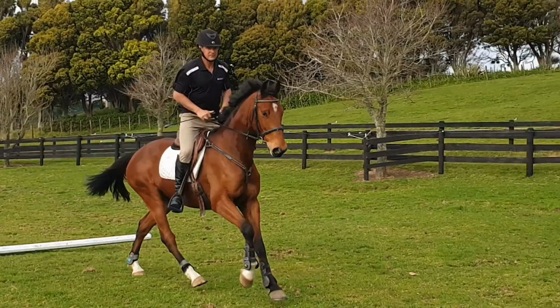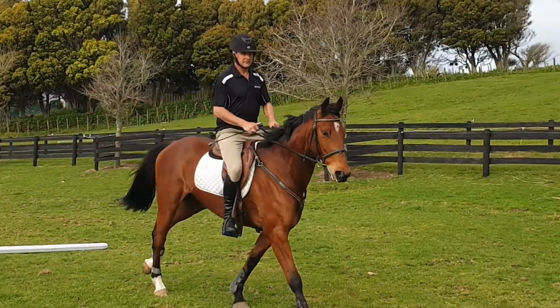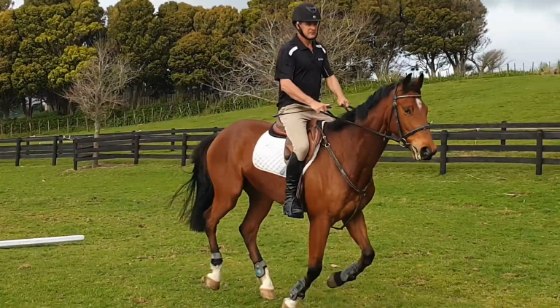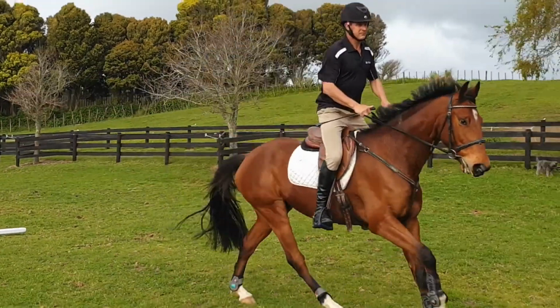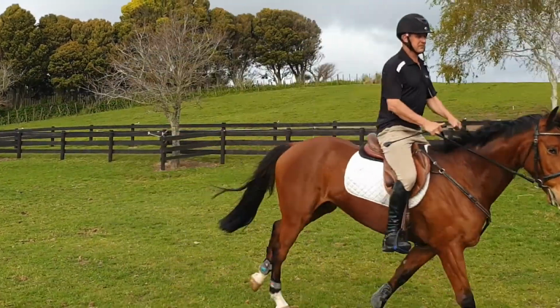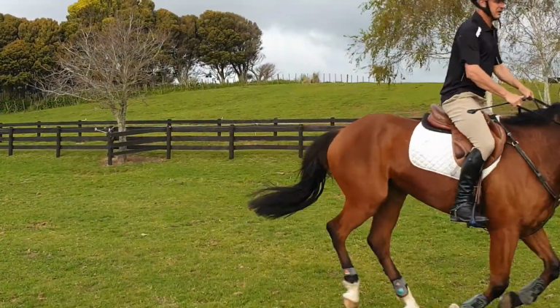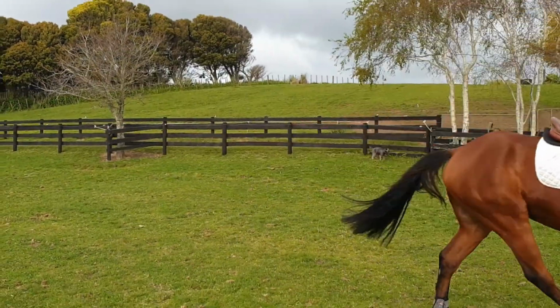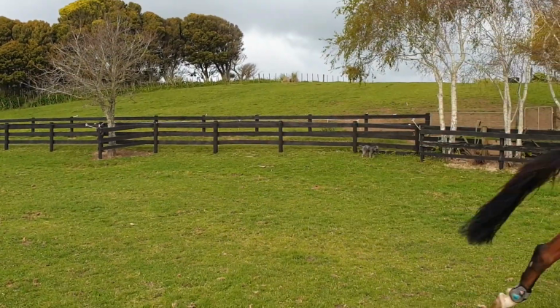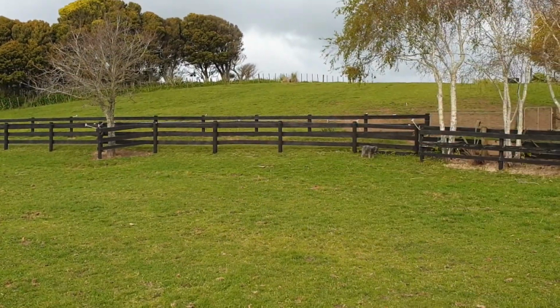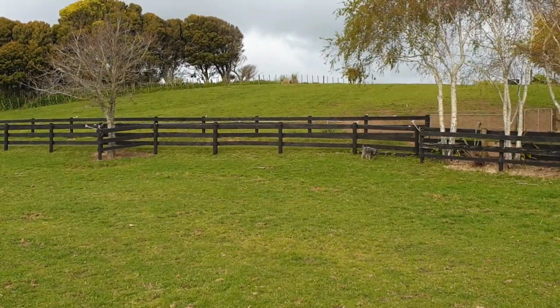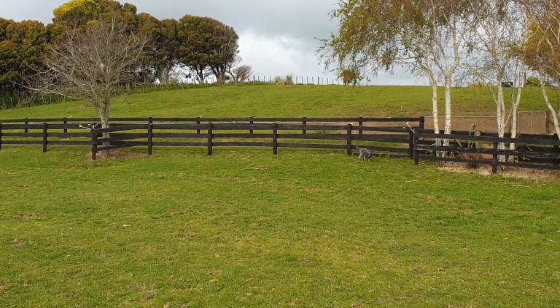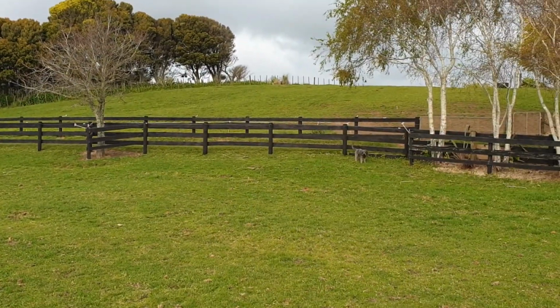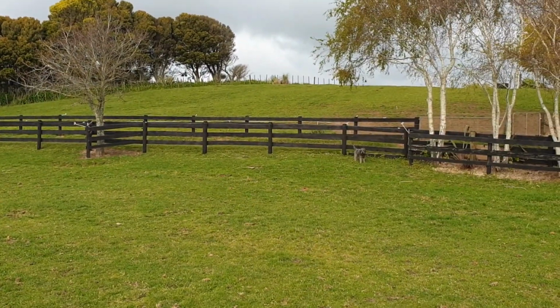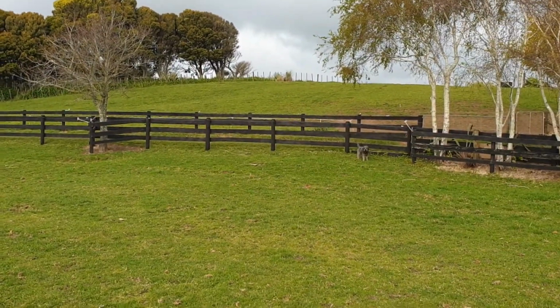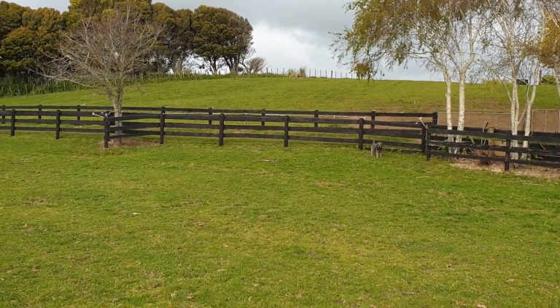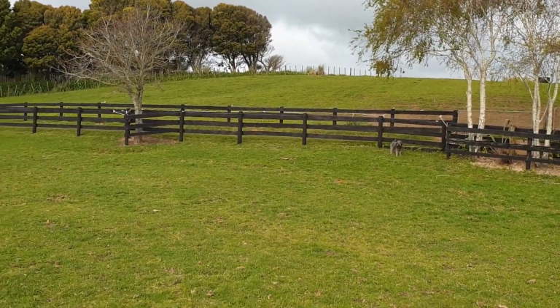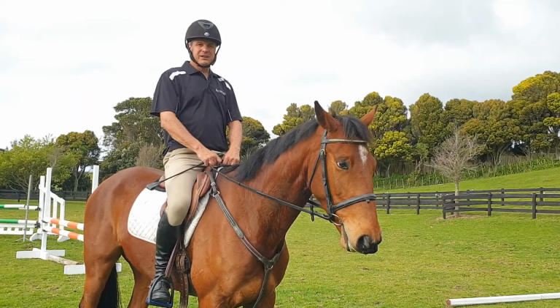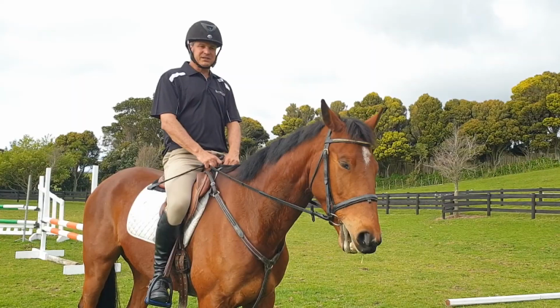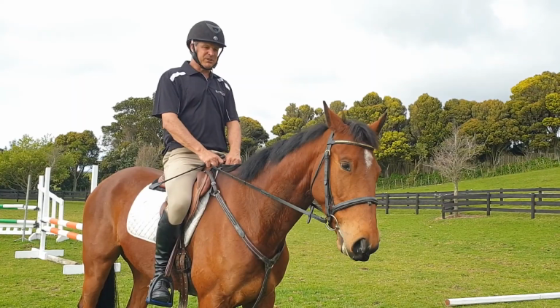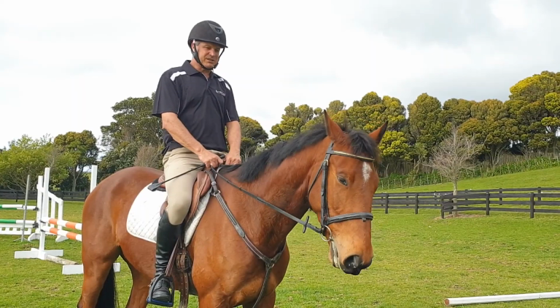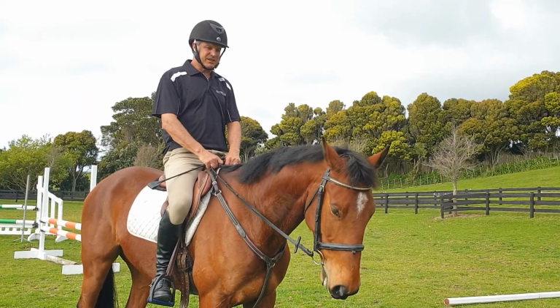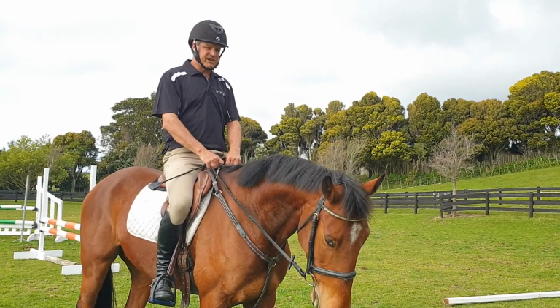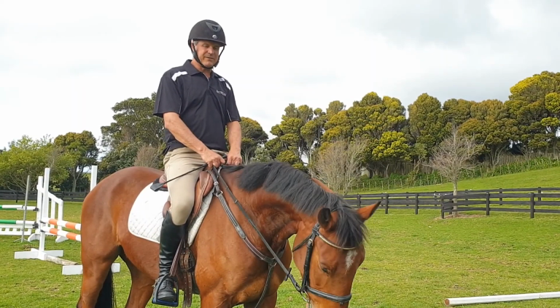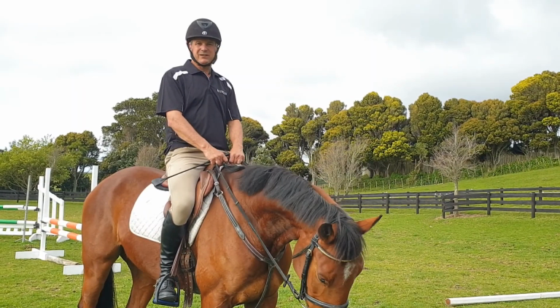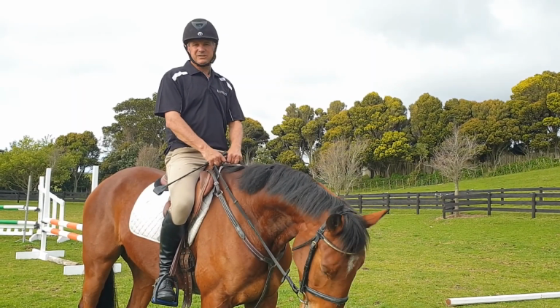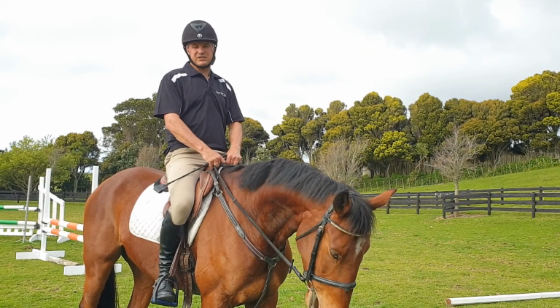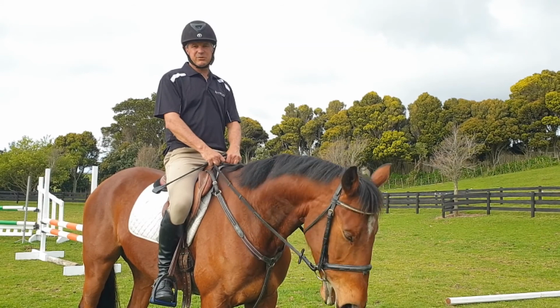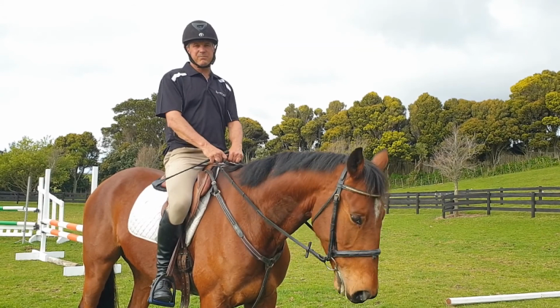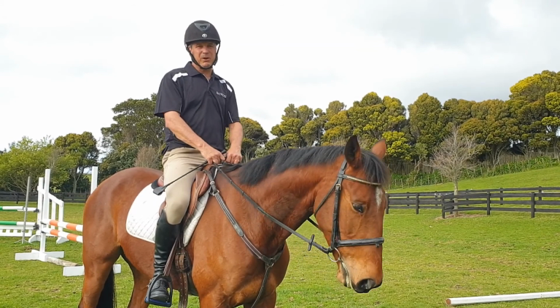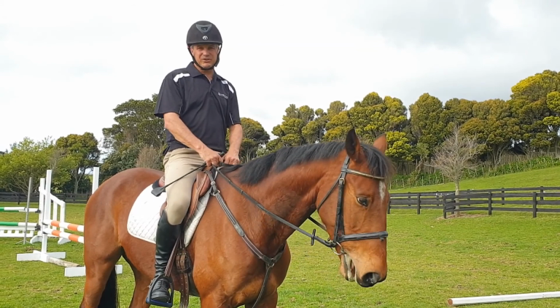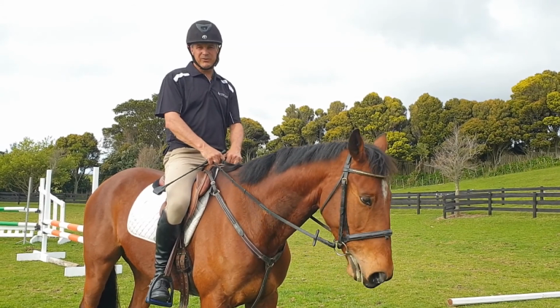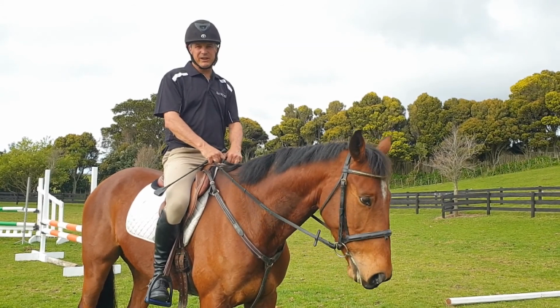You can also do two poles in a related line and add or leave out strides. Here I'm riding a forward three strides. This brings us to the end of our session with poles on the ground.